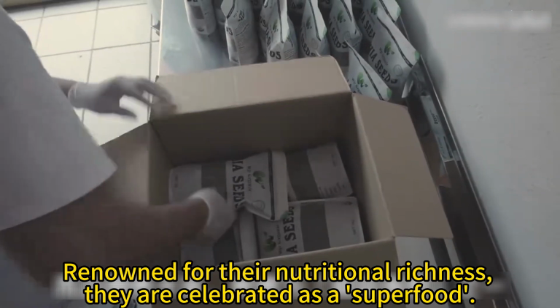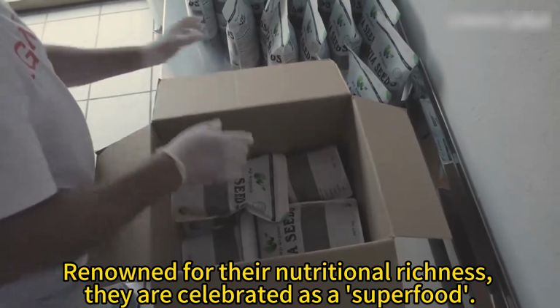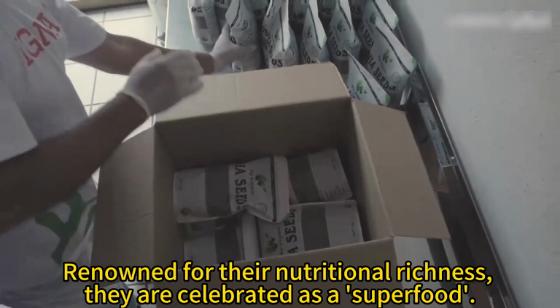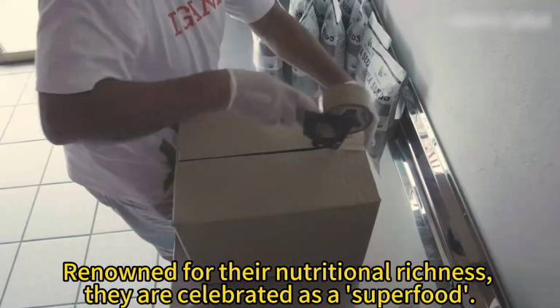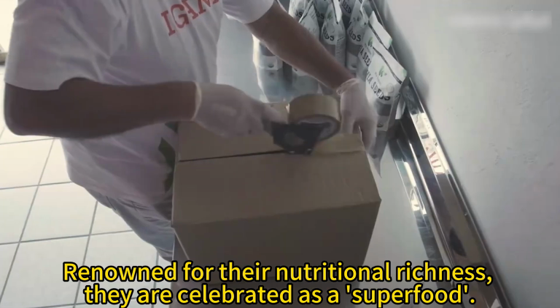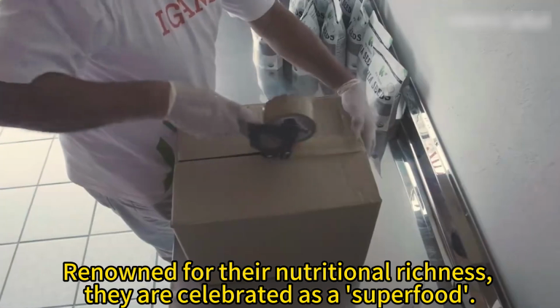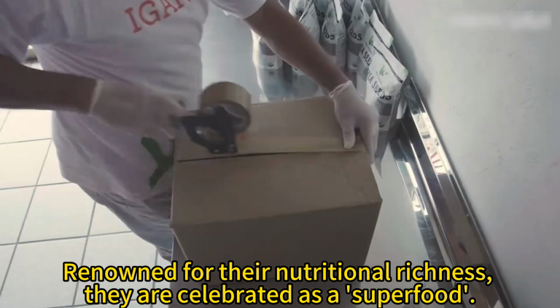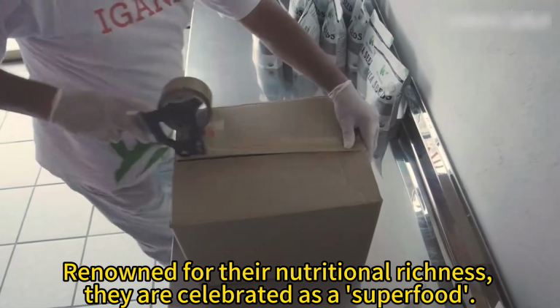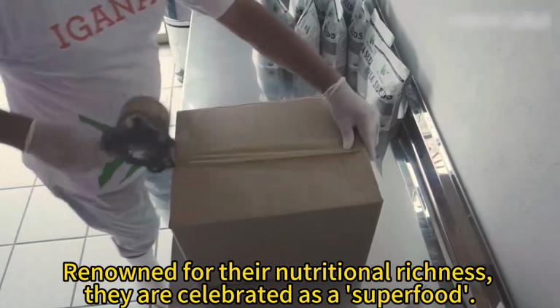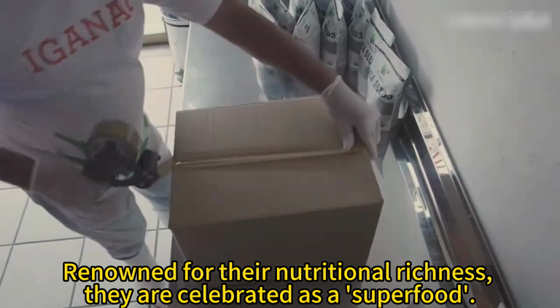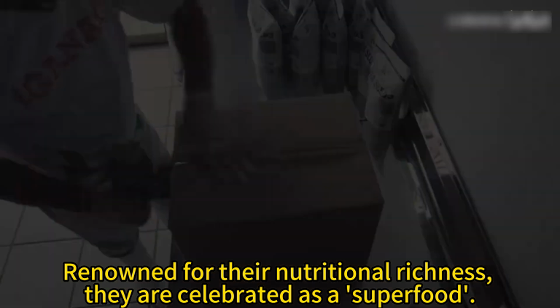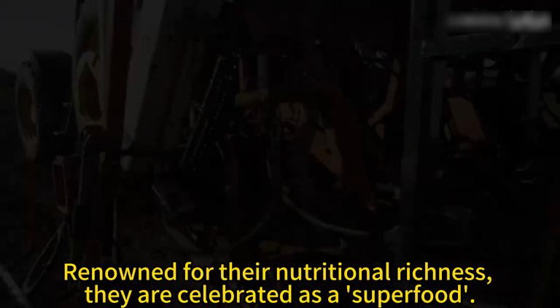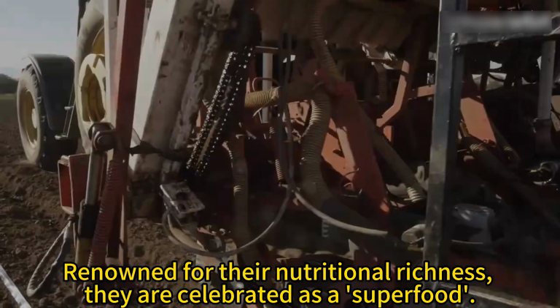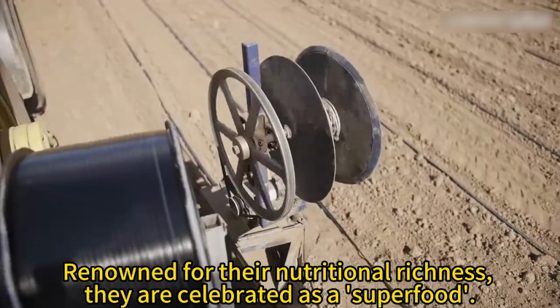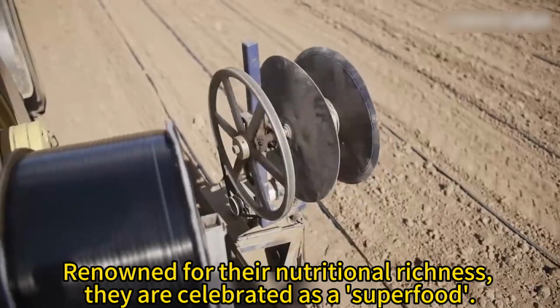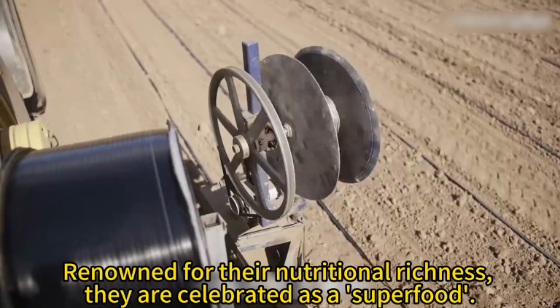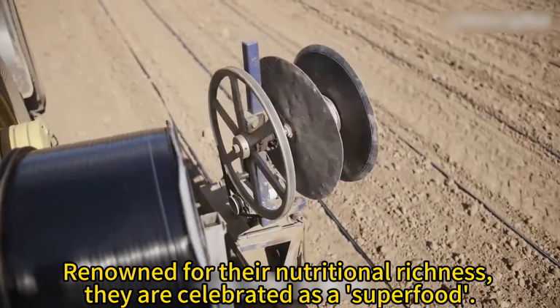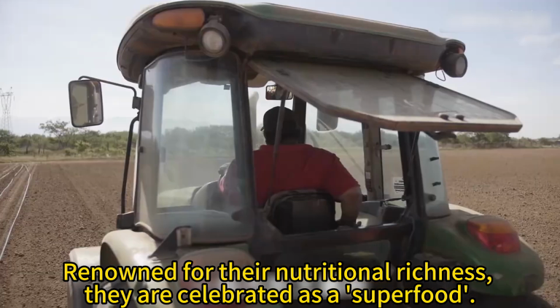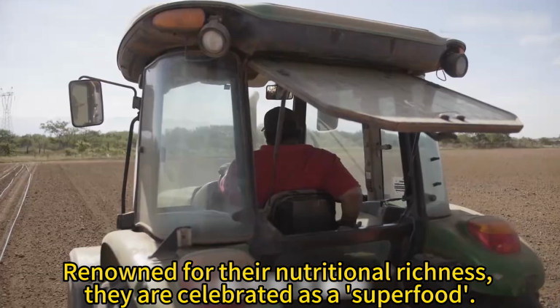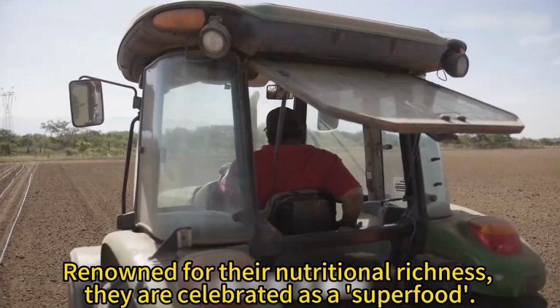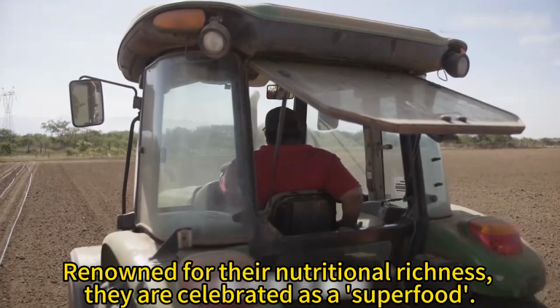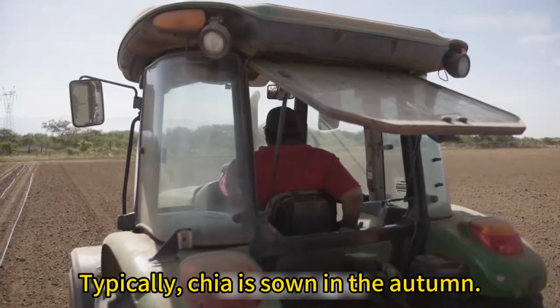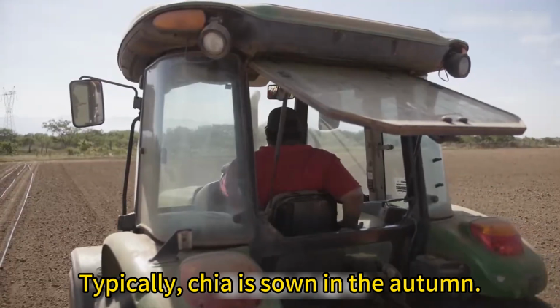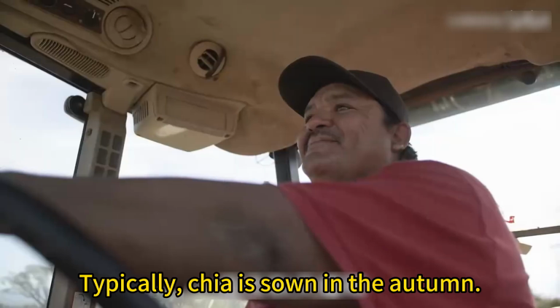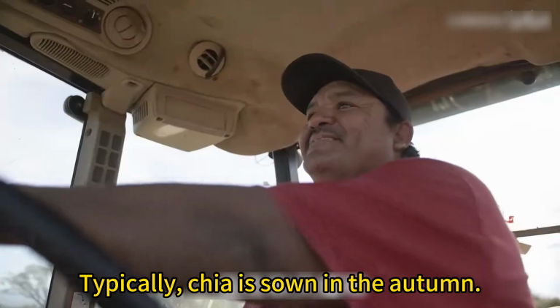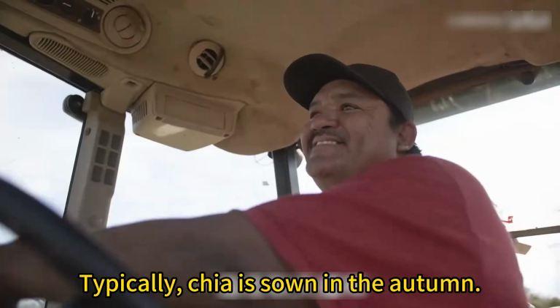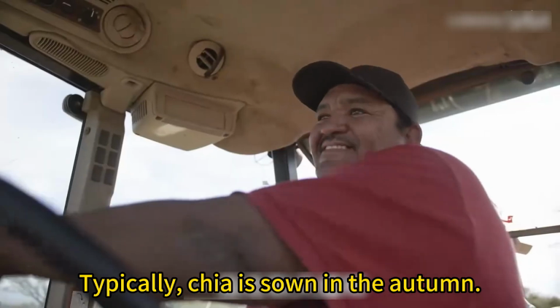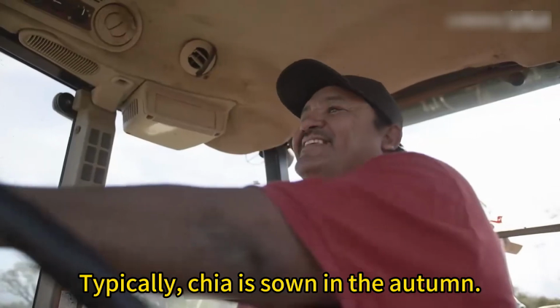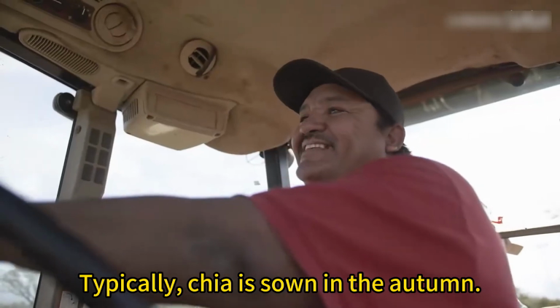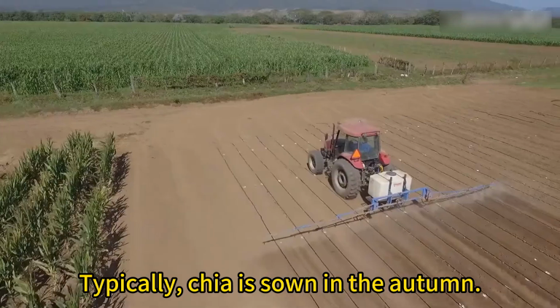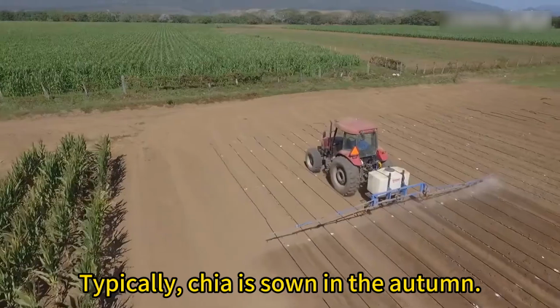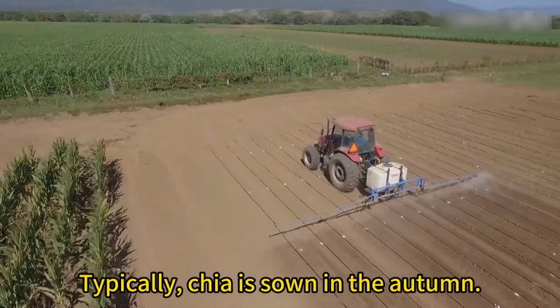Renowned for their nutritional richness, they are celebrated as a superfood. Typically, chia is sown in the autumn.